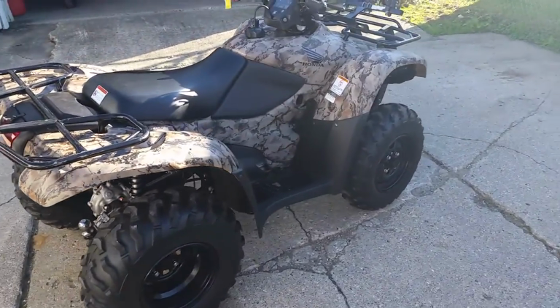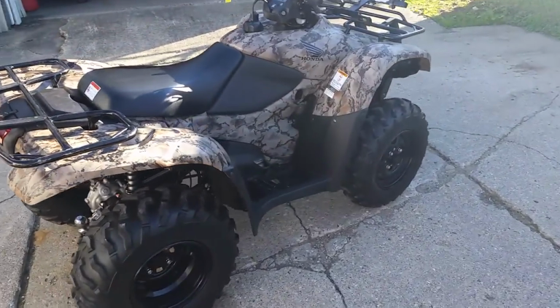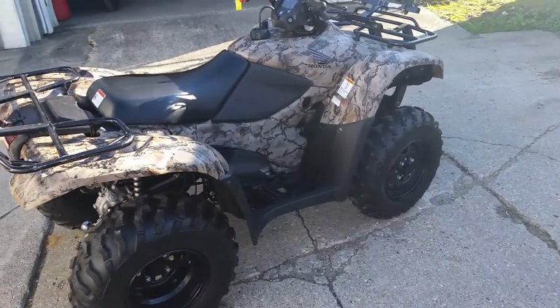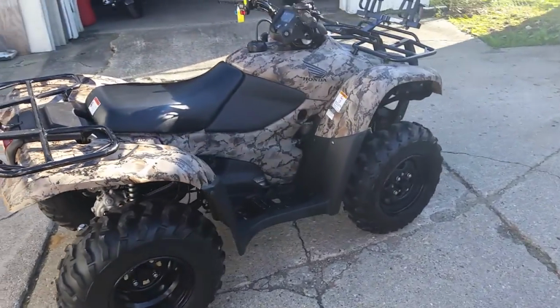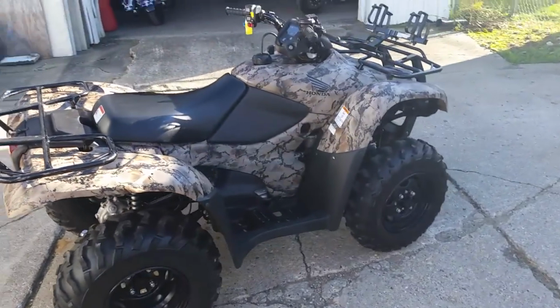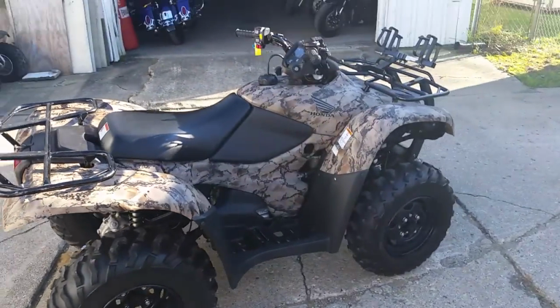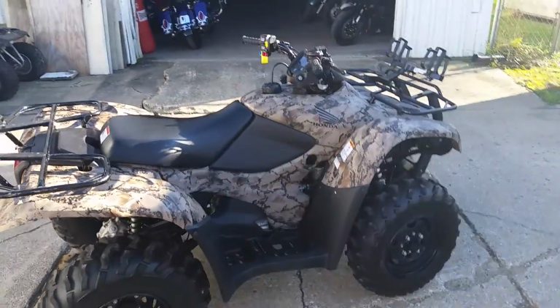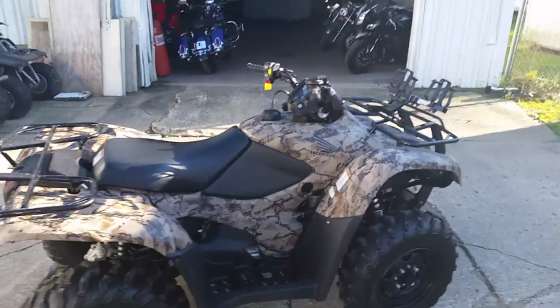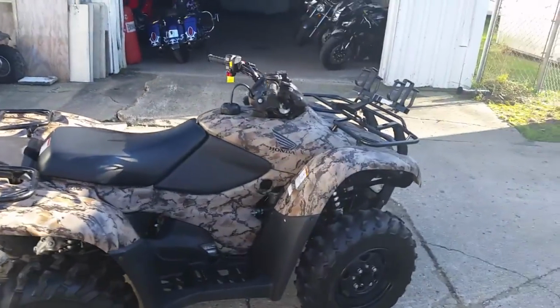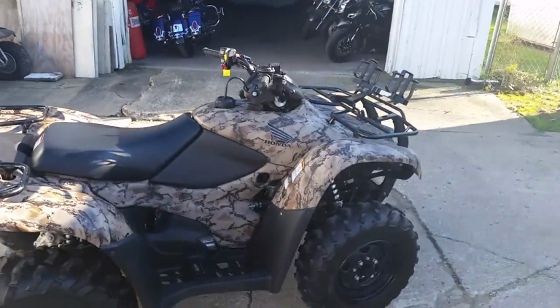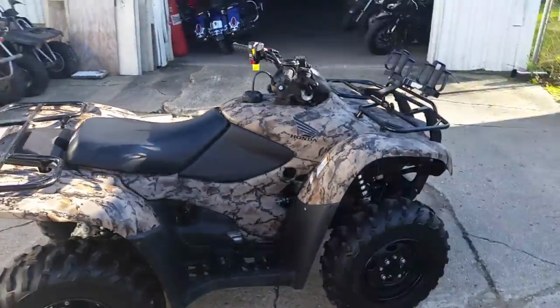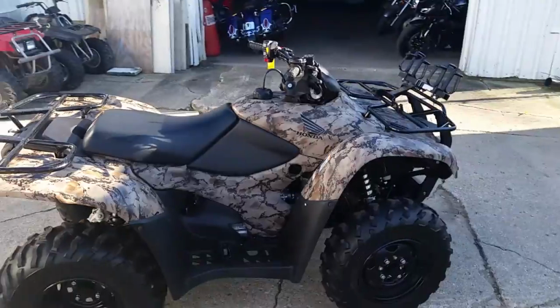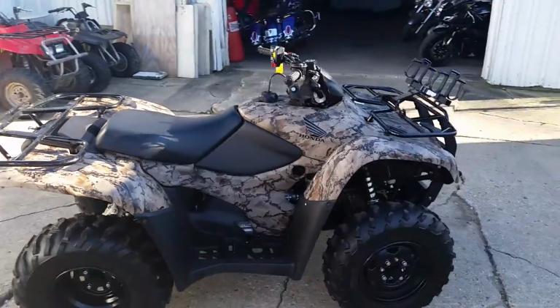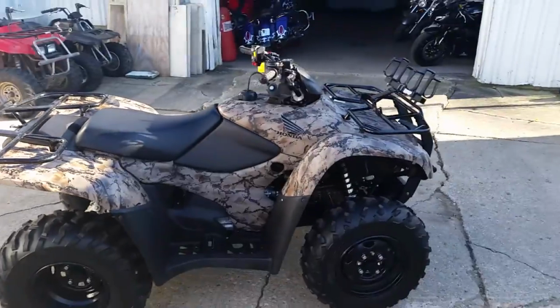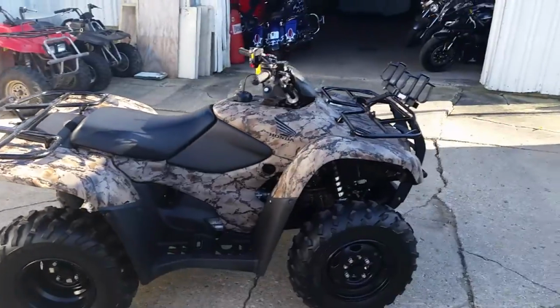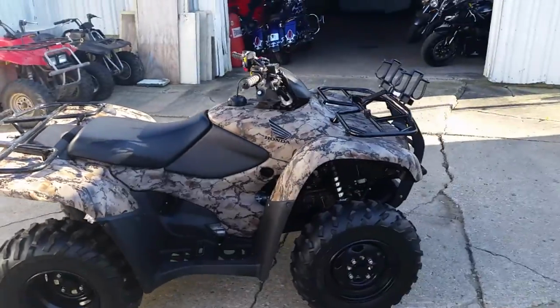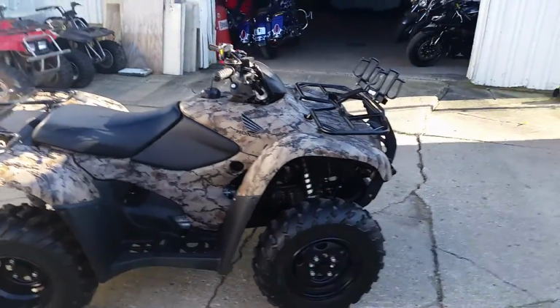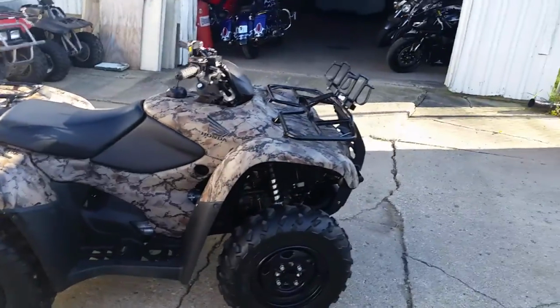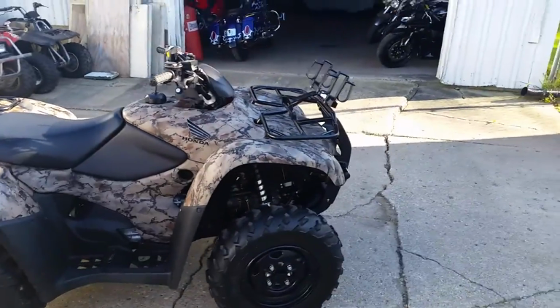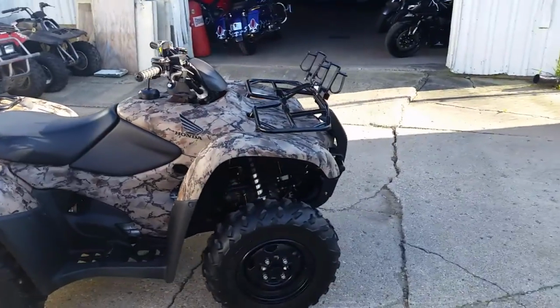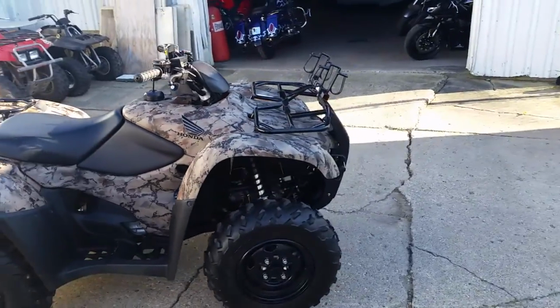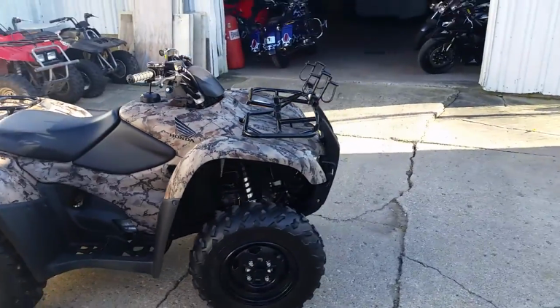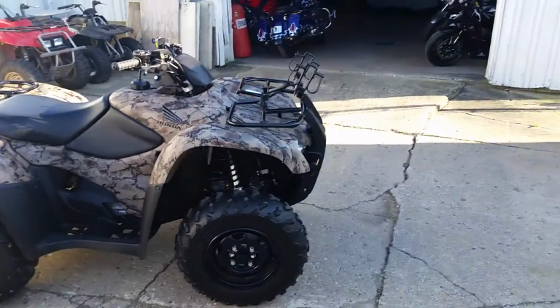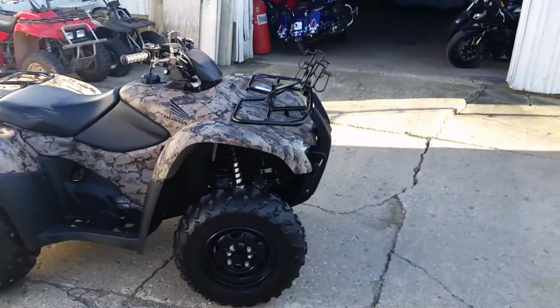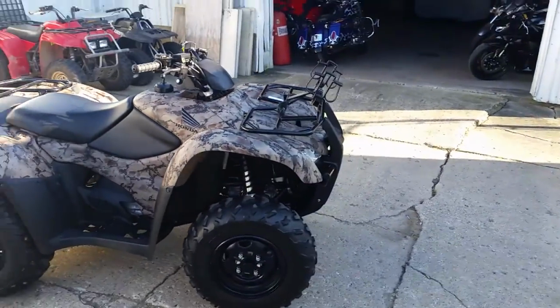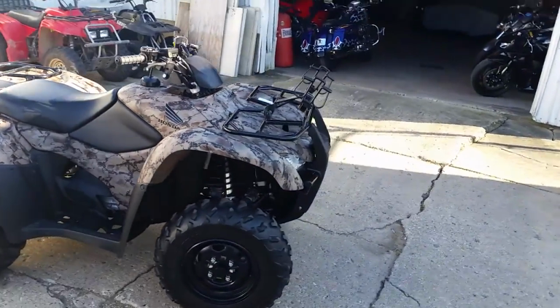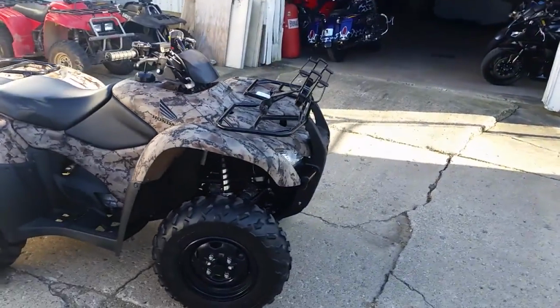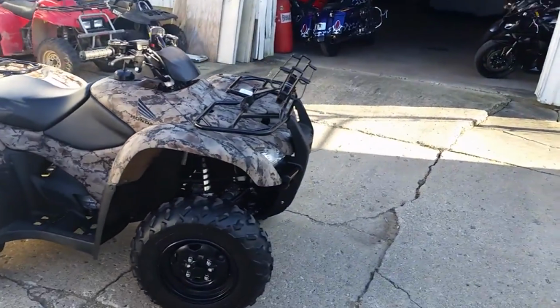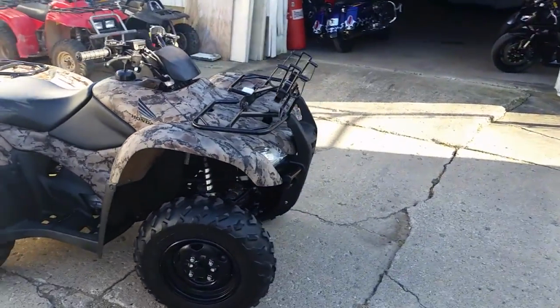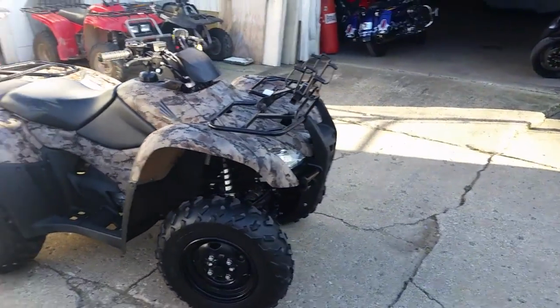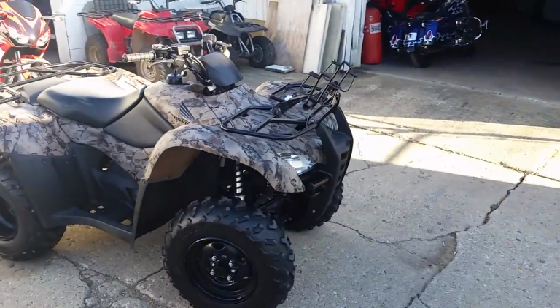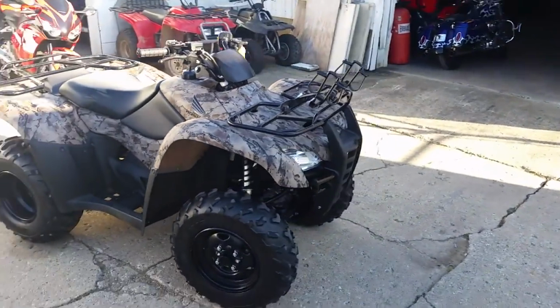It needs nothing to run strong. This thing isn't even broken in yet. As you can see from the video, this thing is mint.